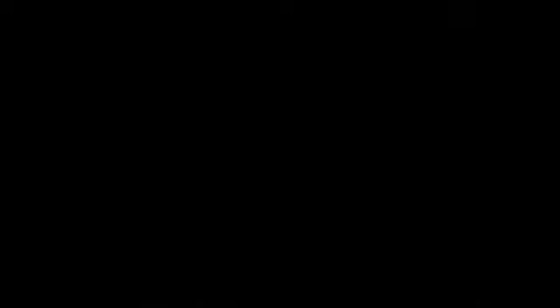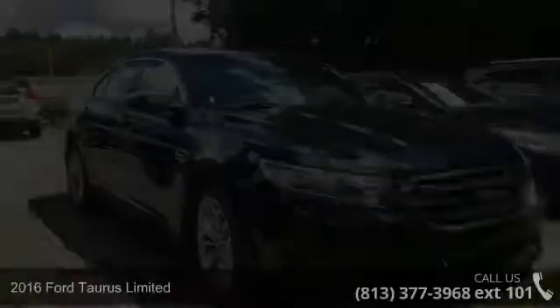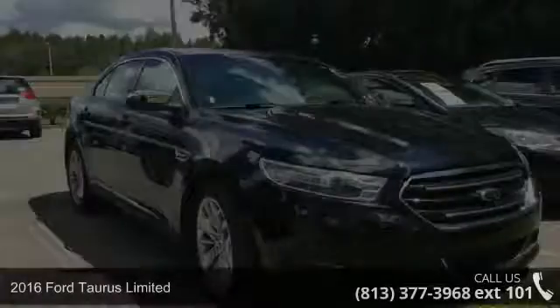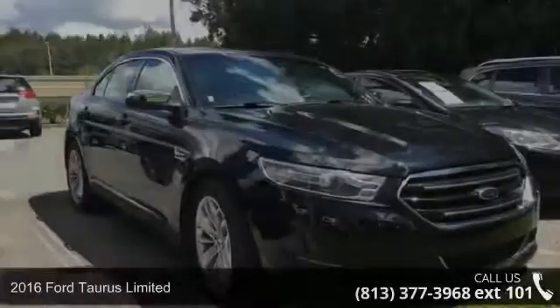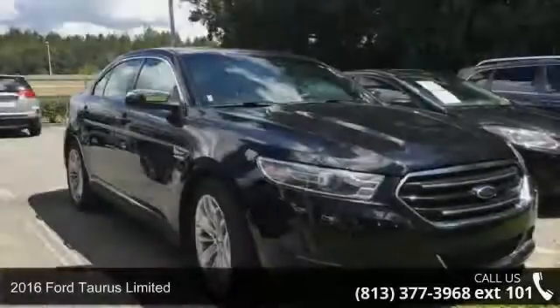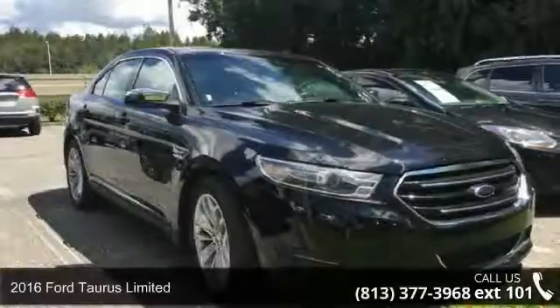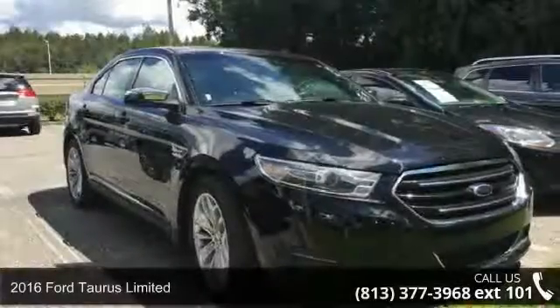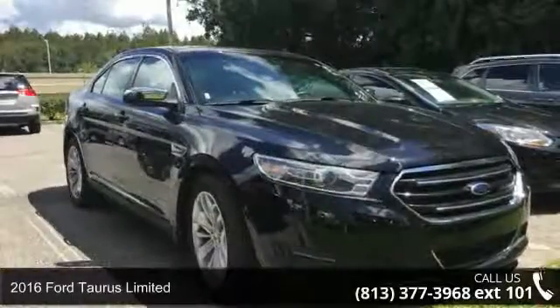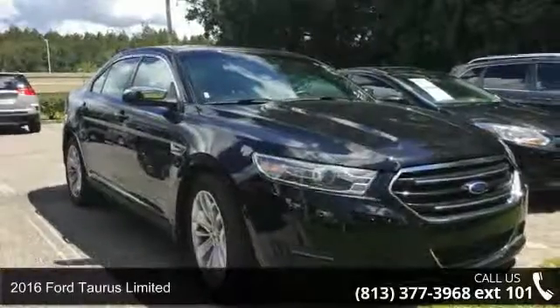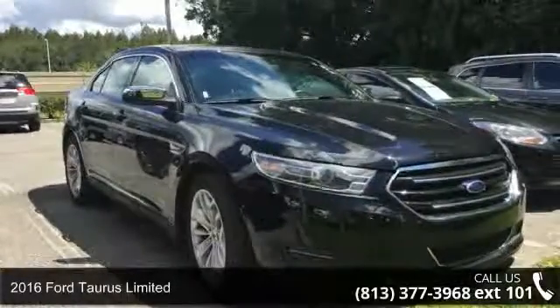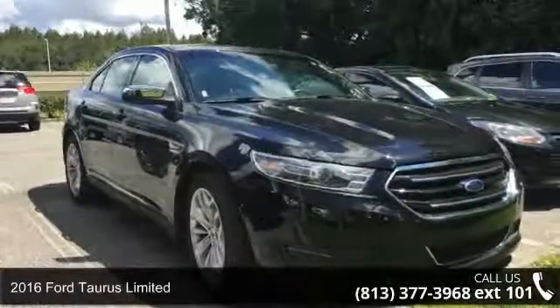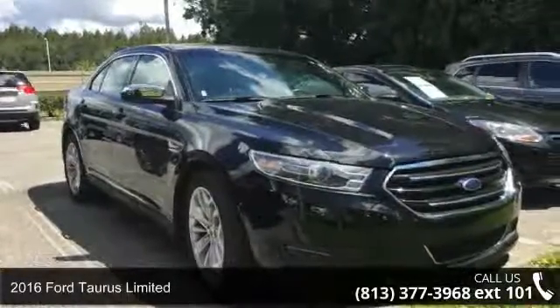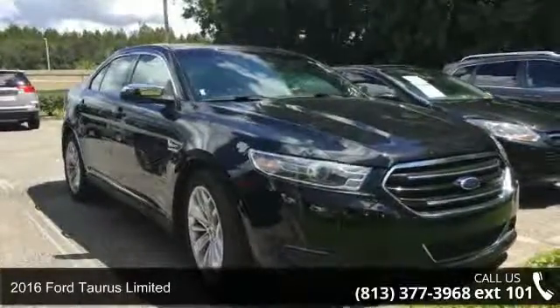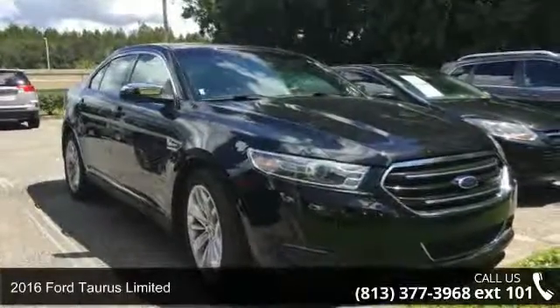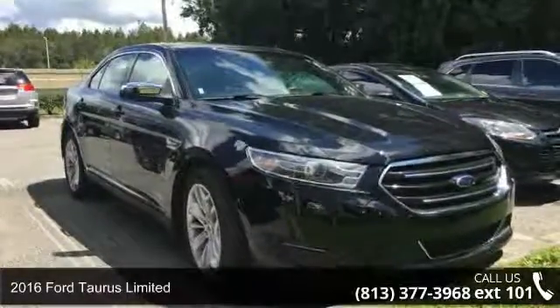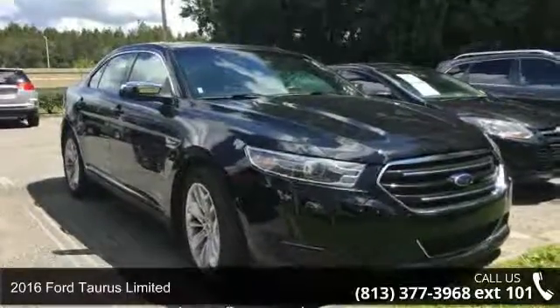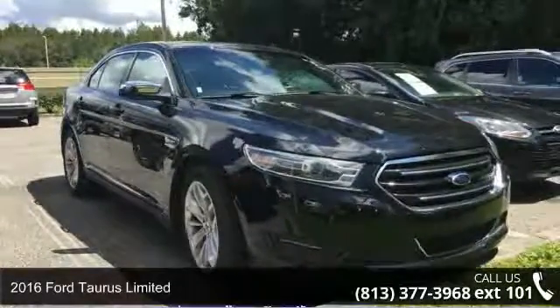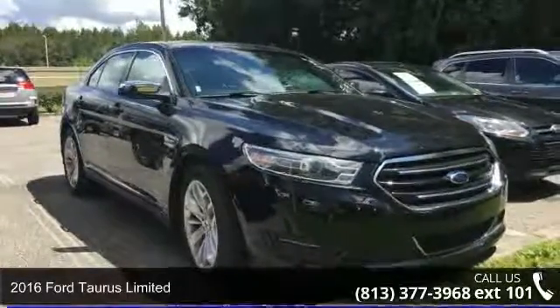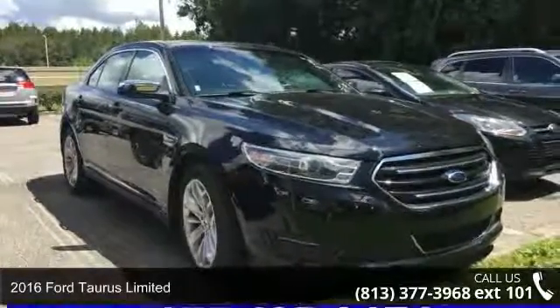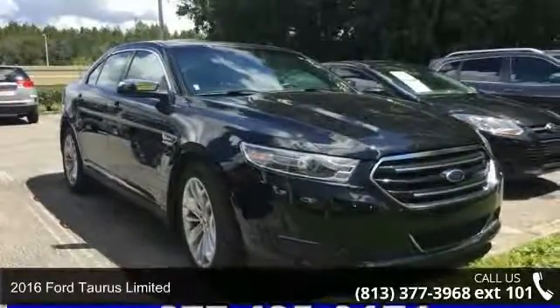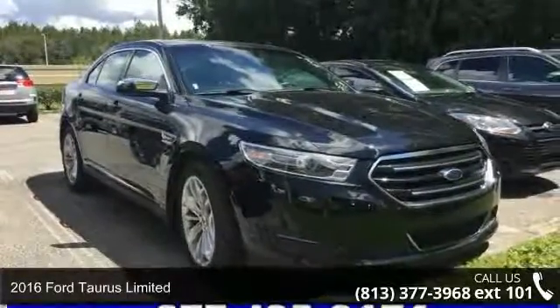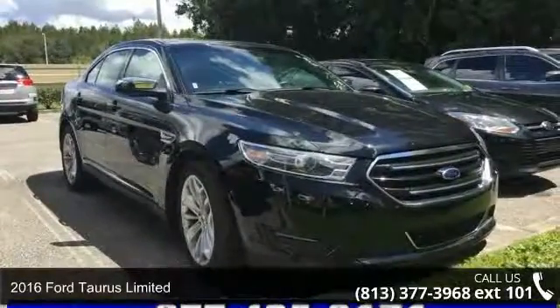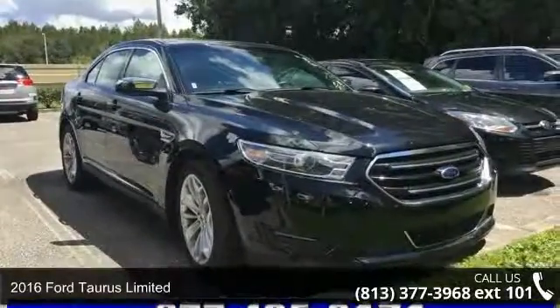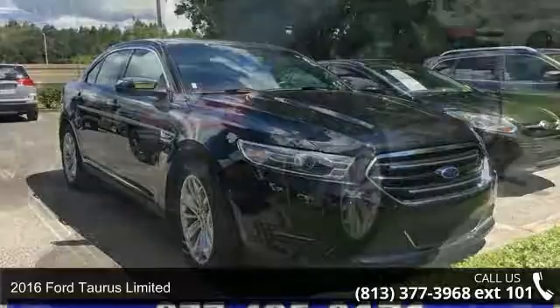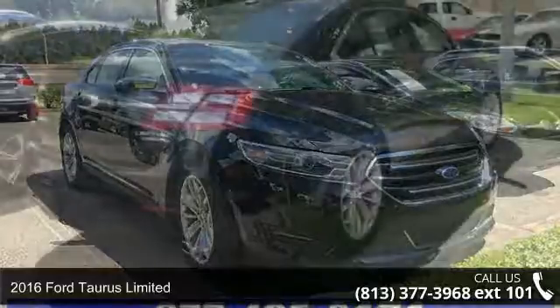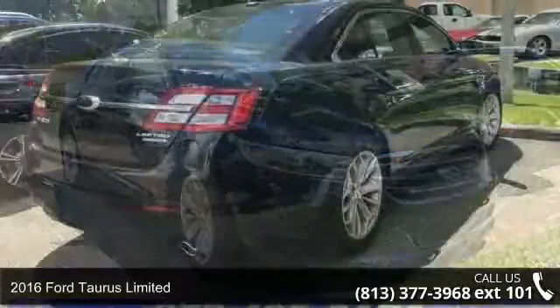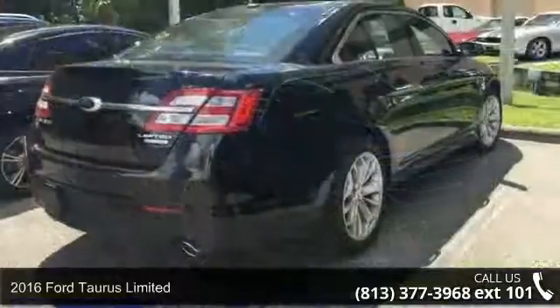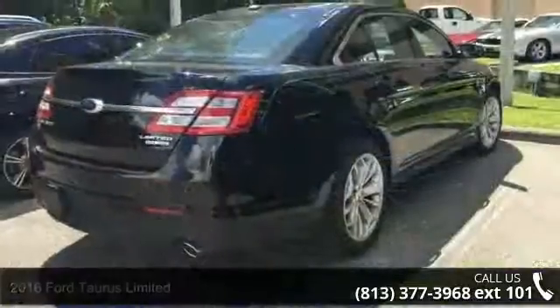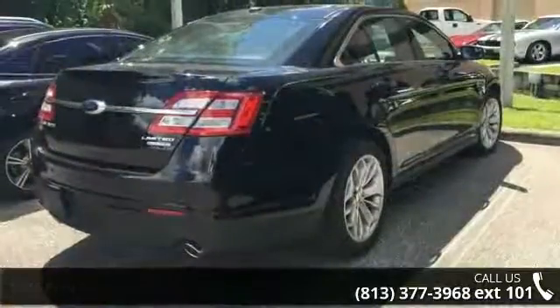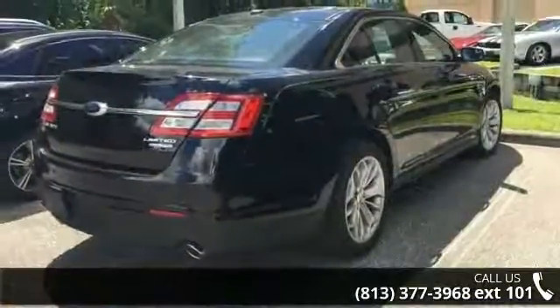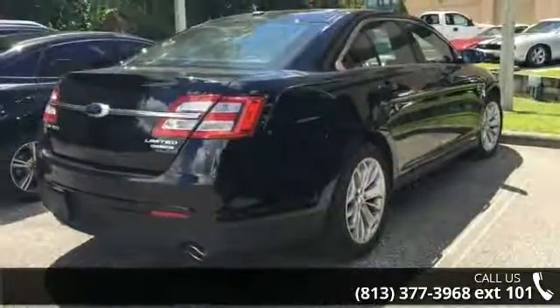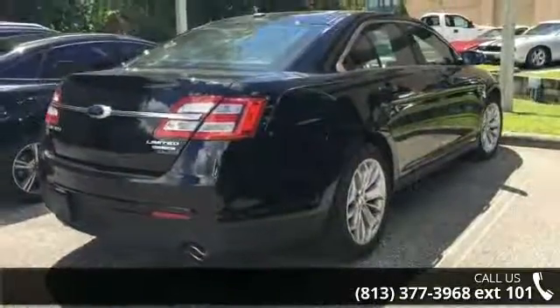Step into the 2016 Ford Taurus Limited. If you are looking for a first-rate auto, this one could be yours today.